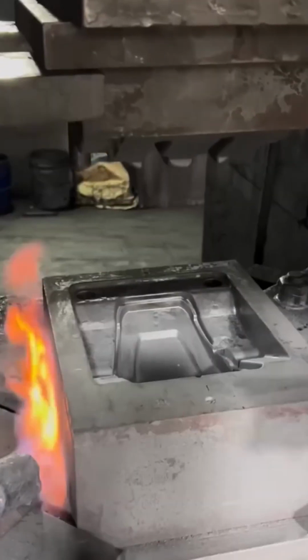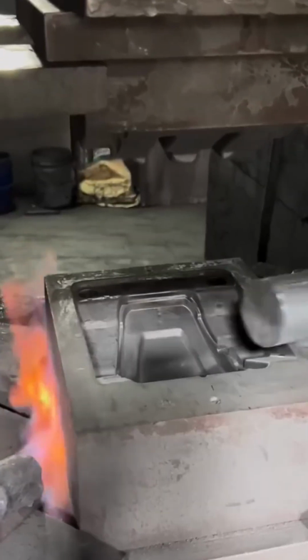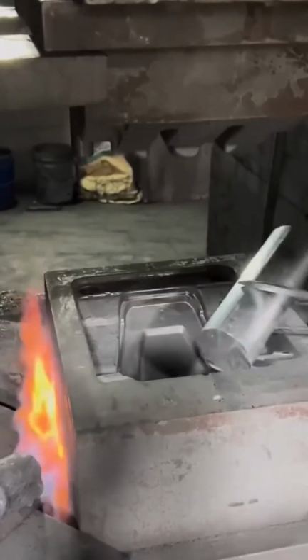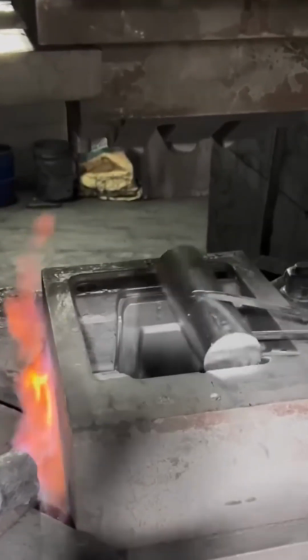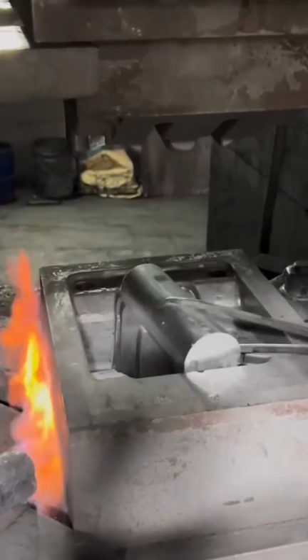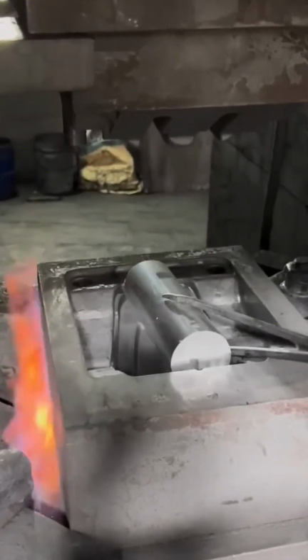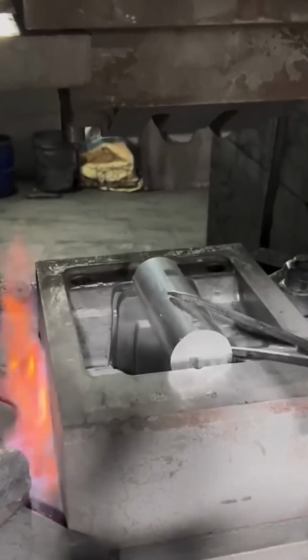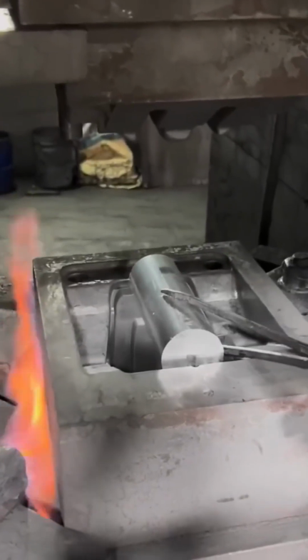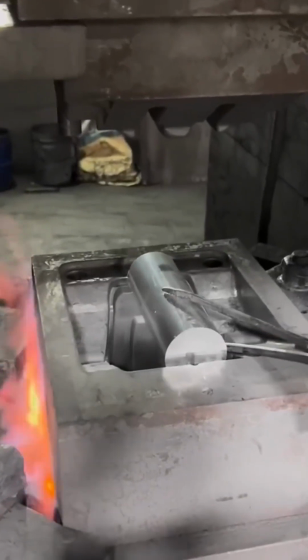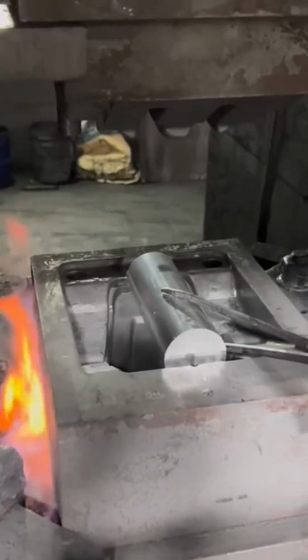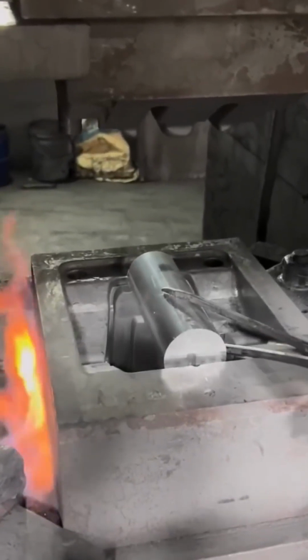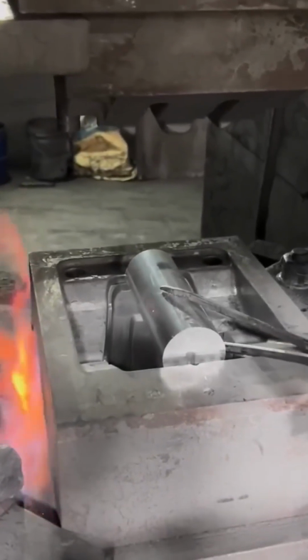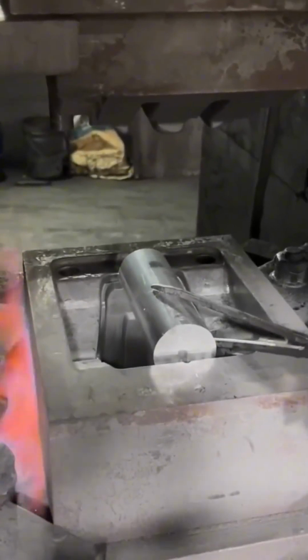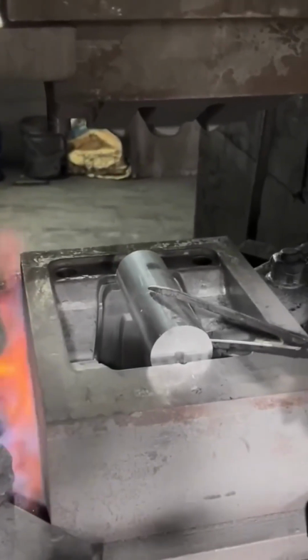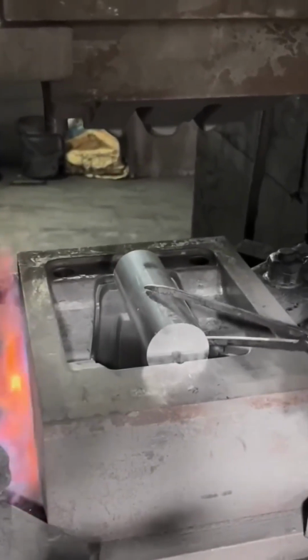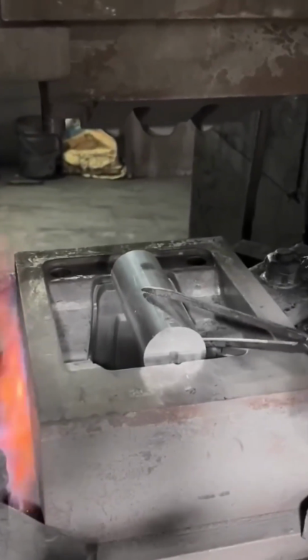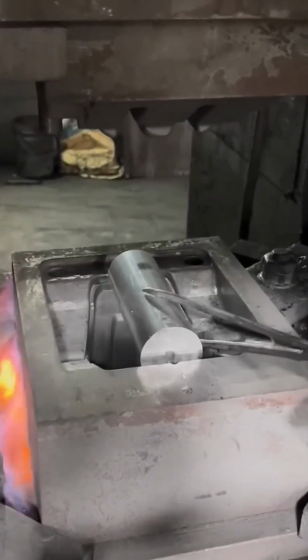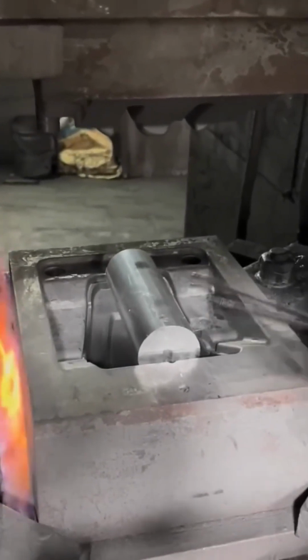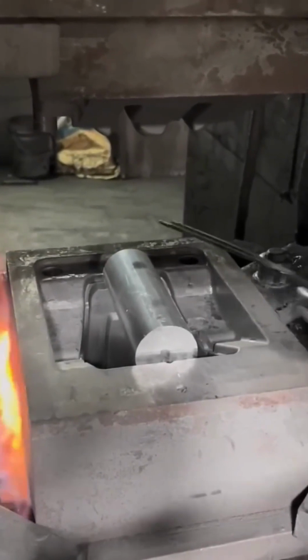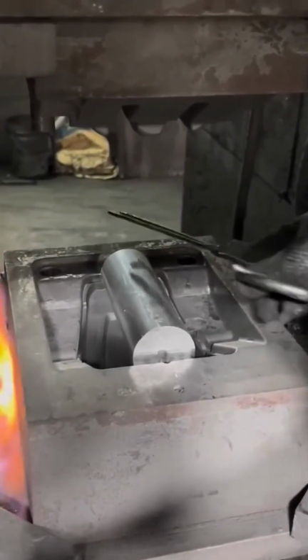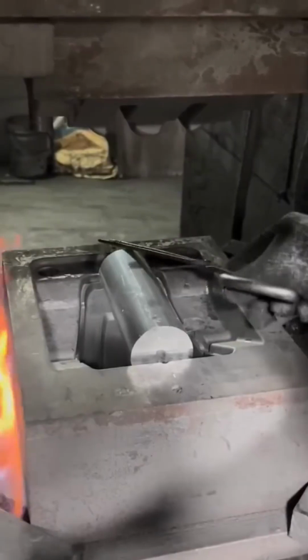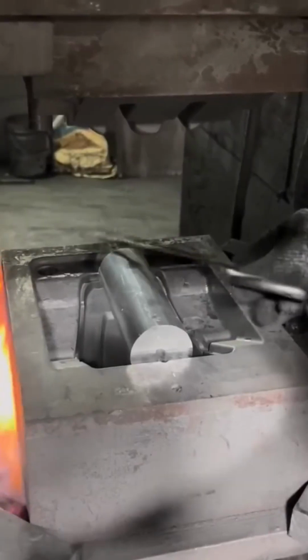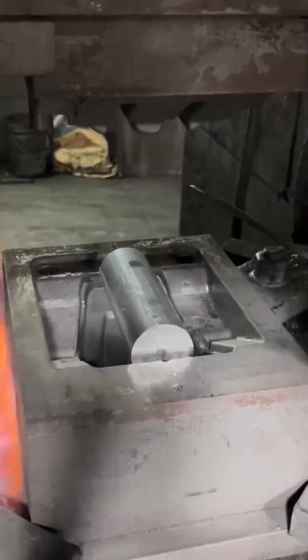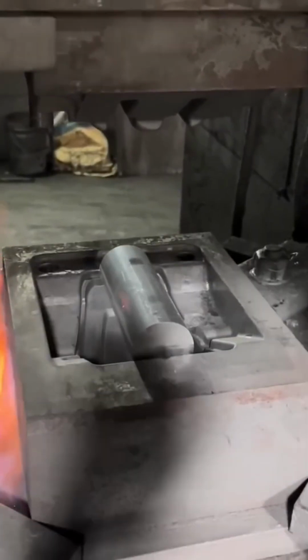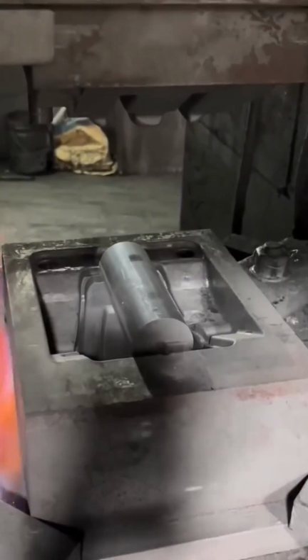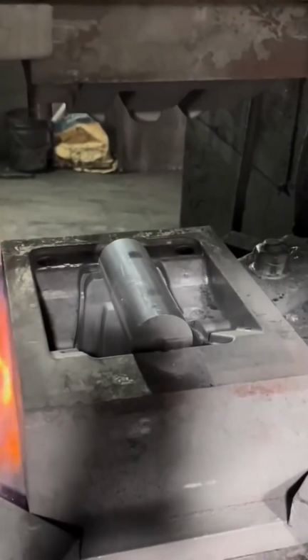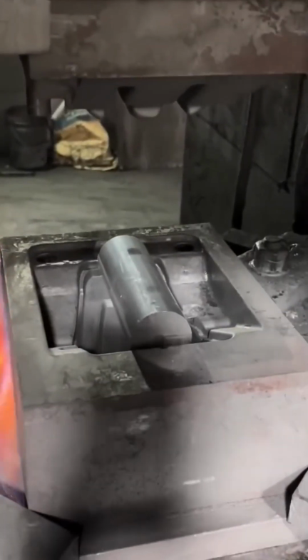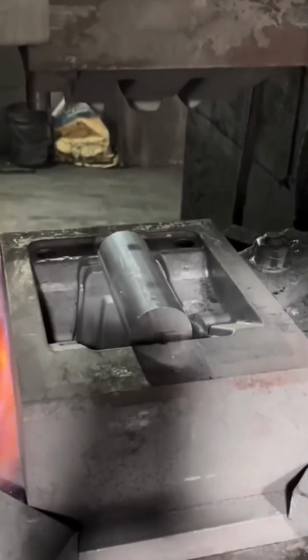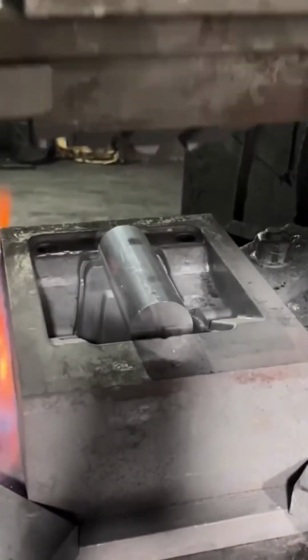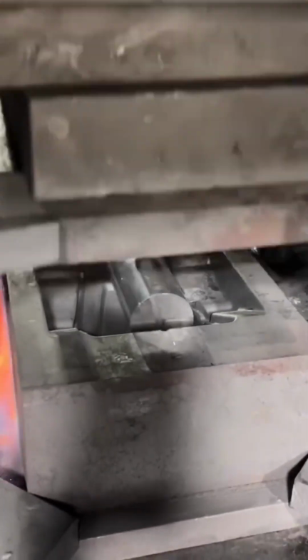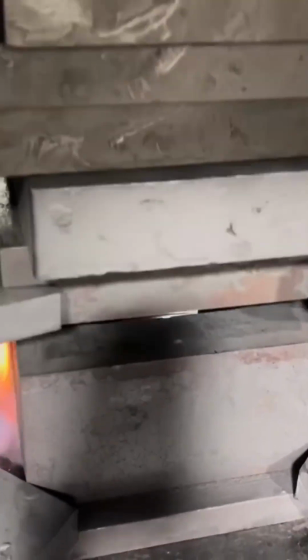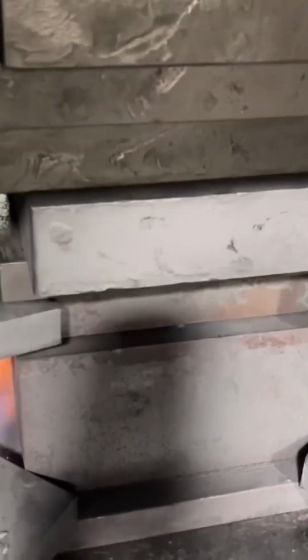Metal sheets compress under tons of pressure, forced into precise molds that will hold their shape forever.